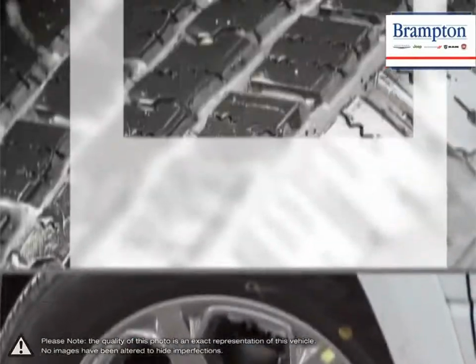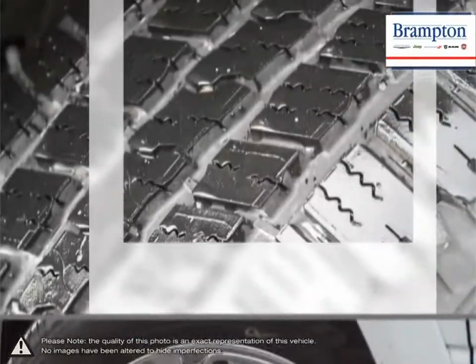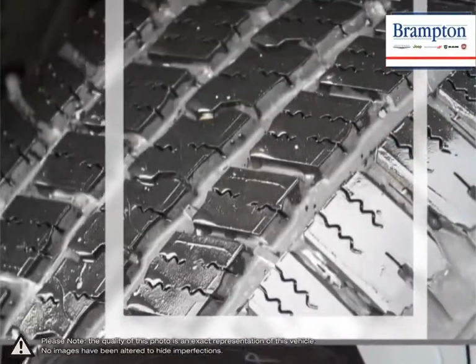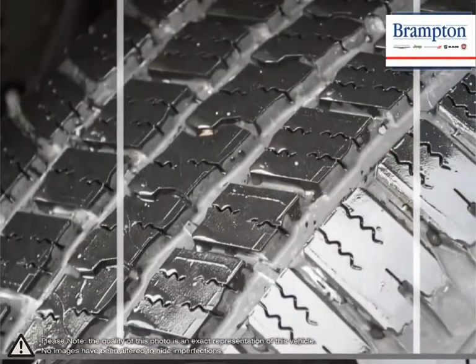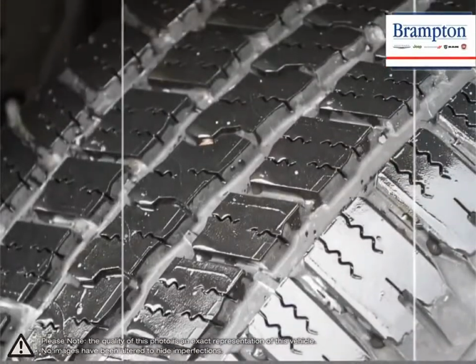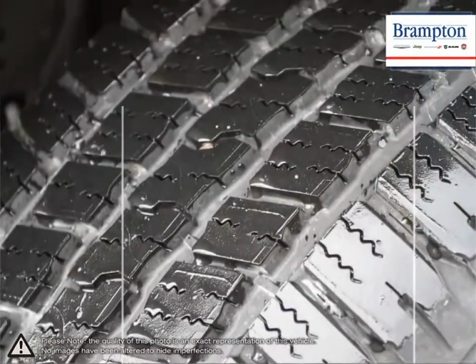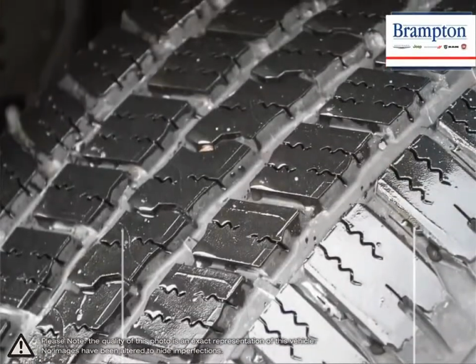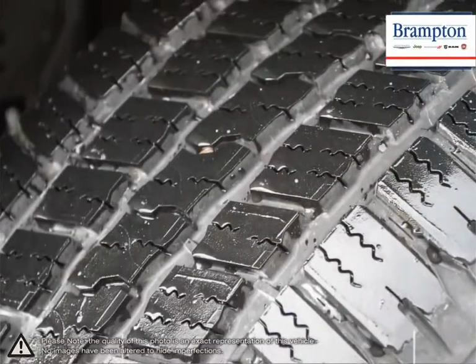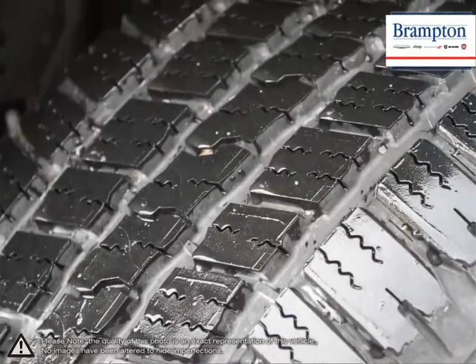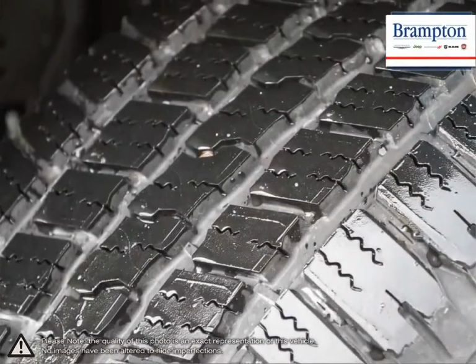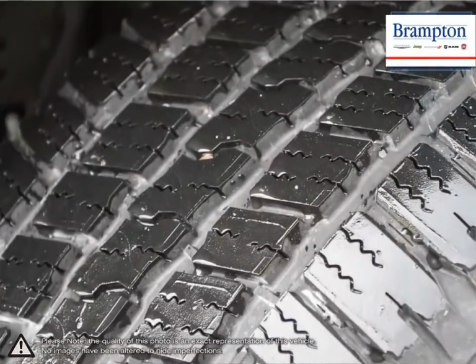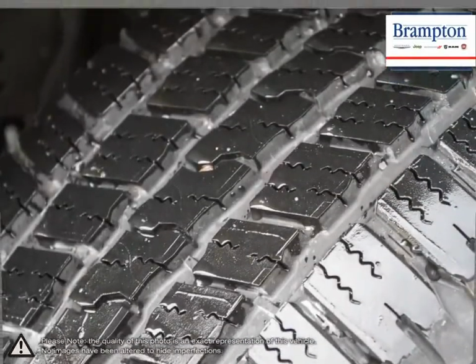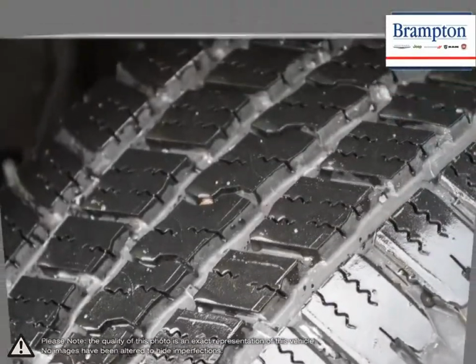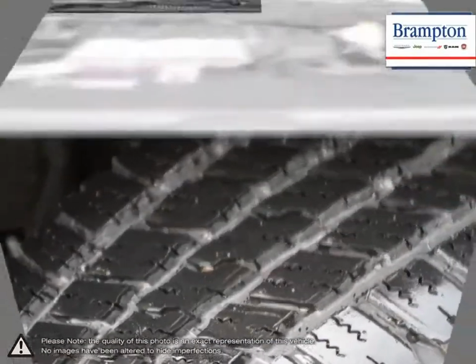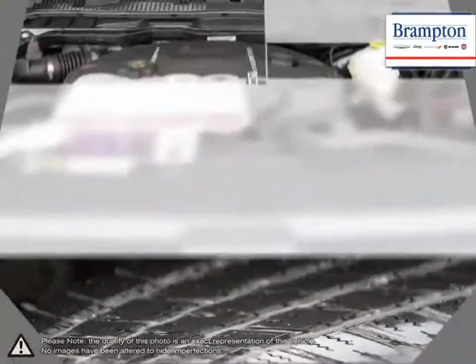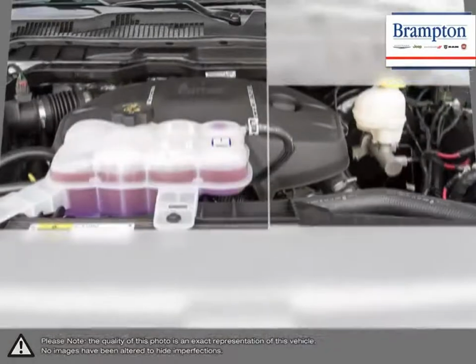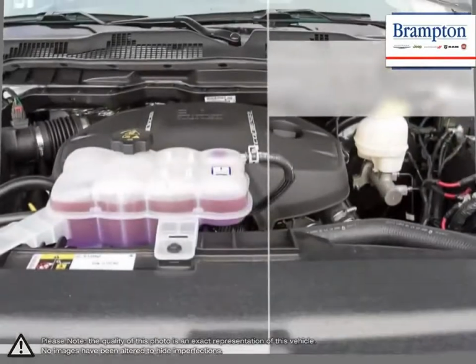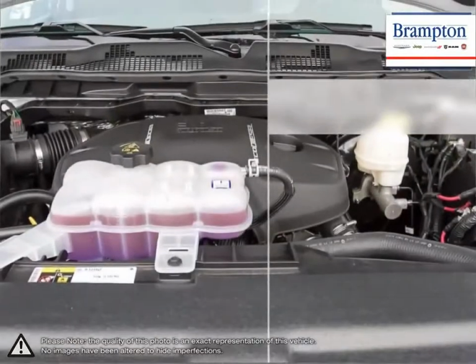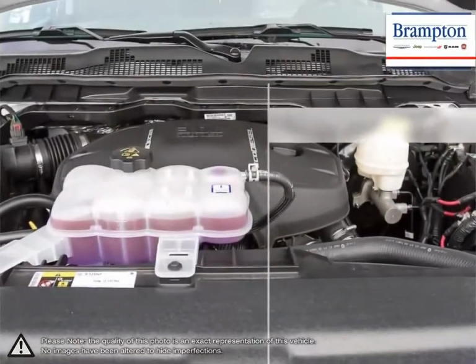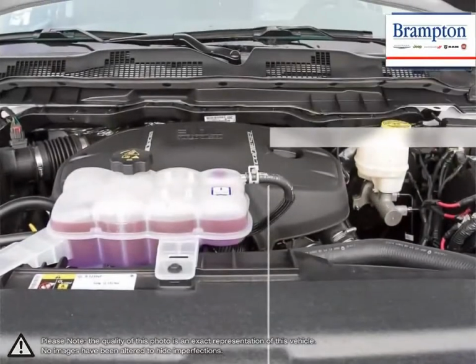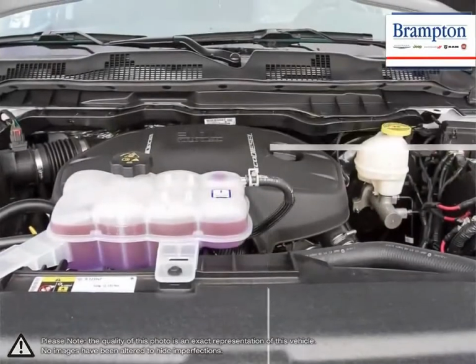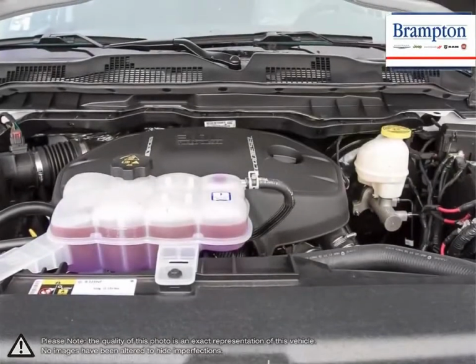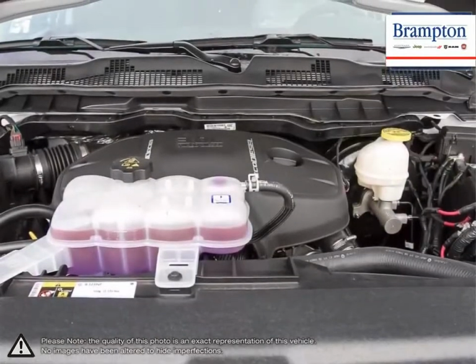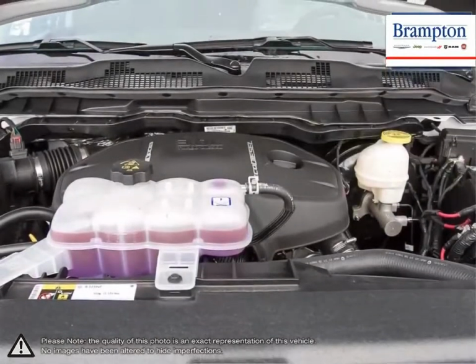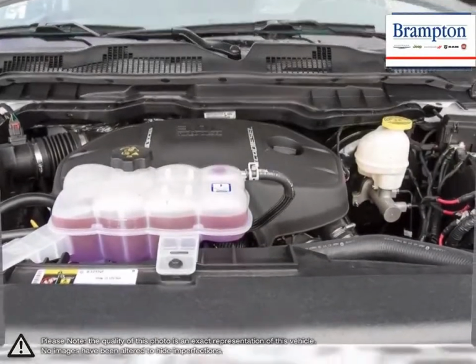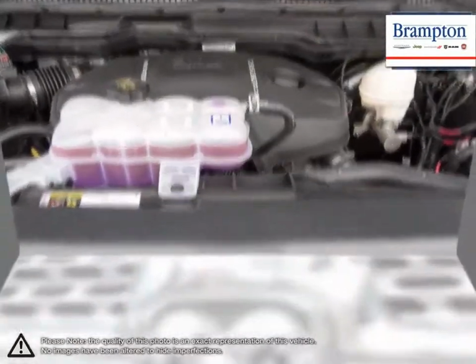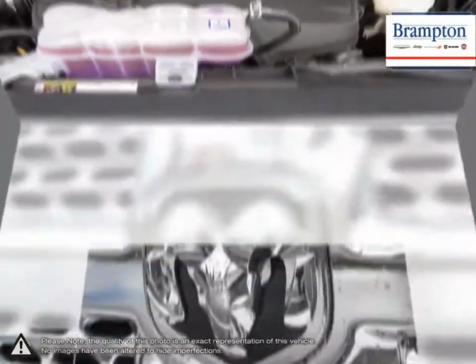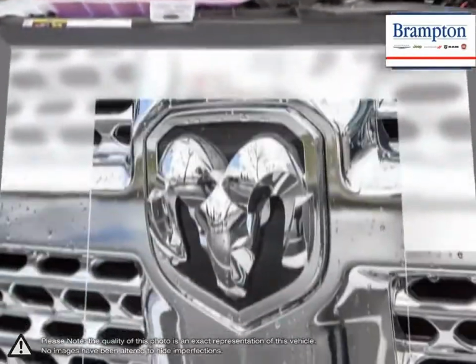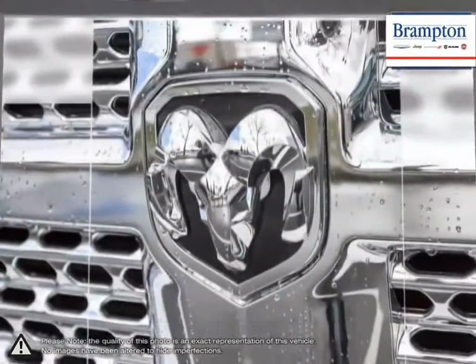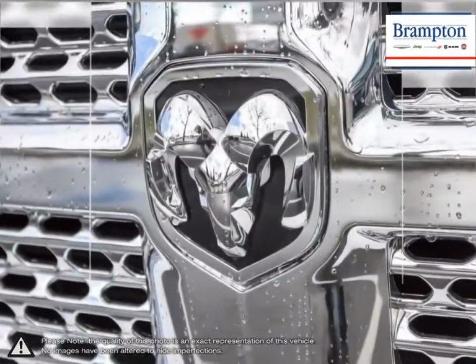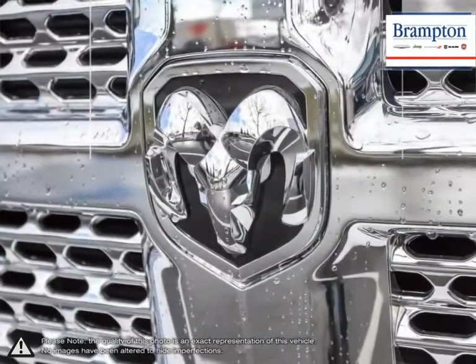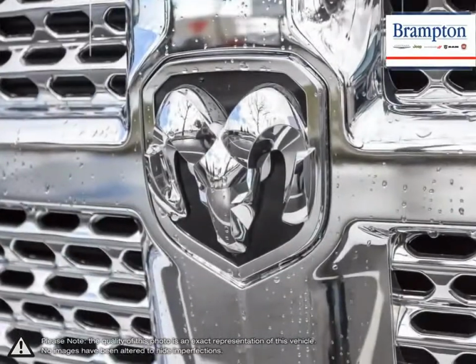With one of the nicest put-together interiors in its class, the 1500 is full of style, high quality materials and comfort.